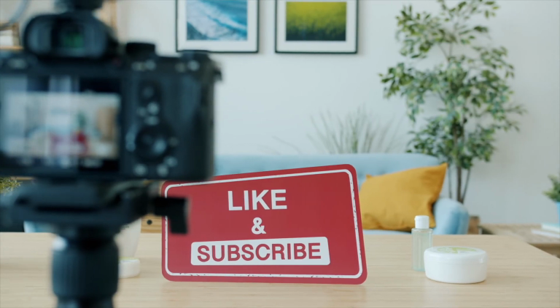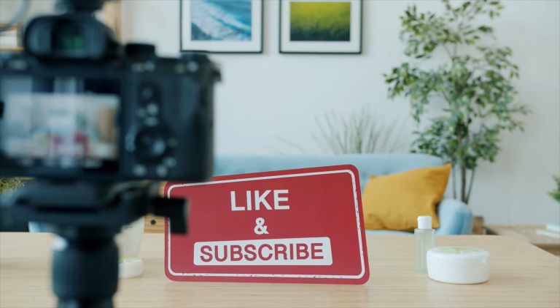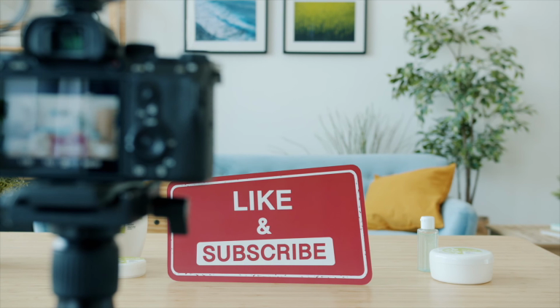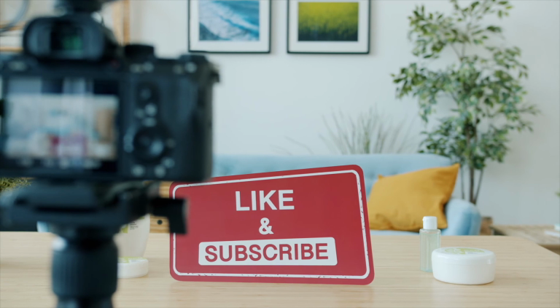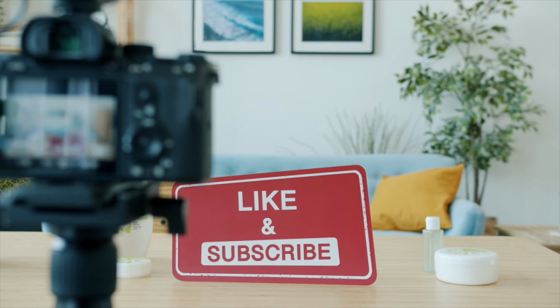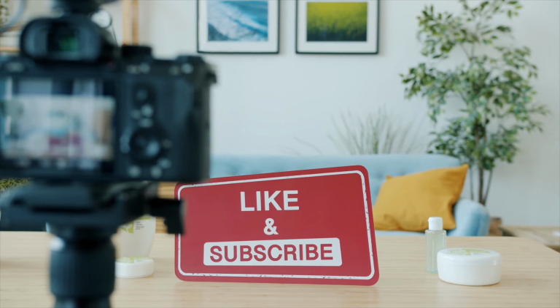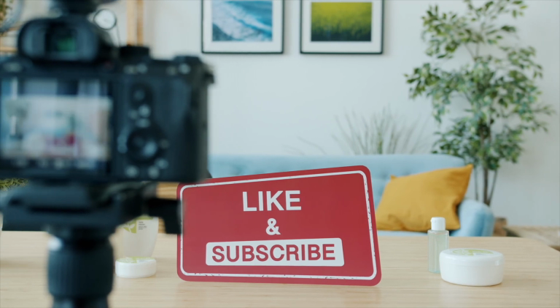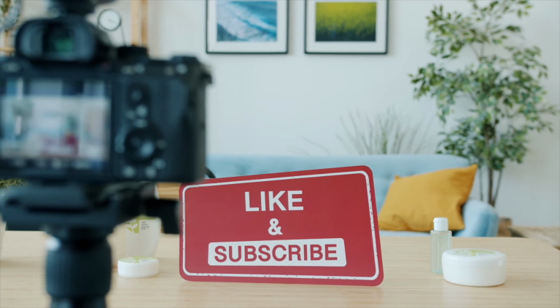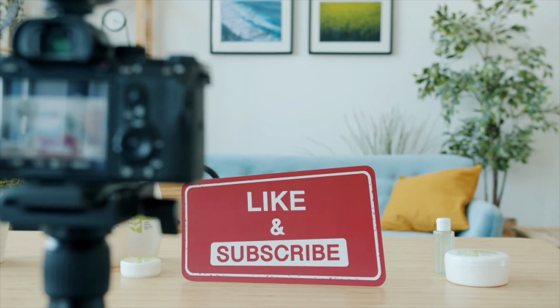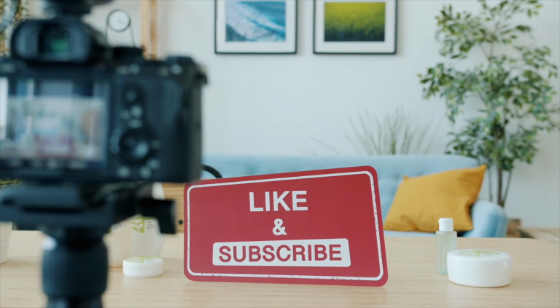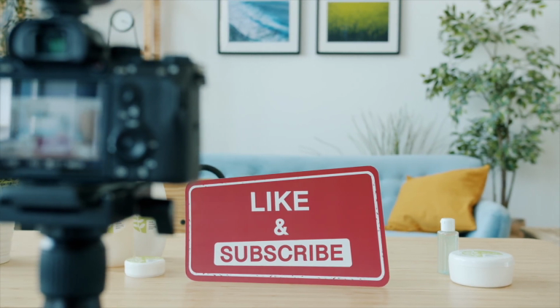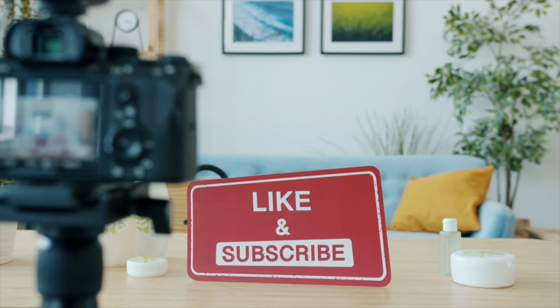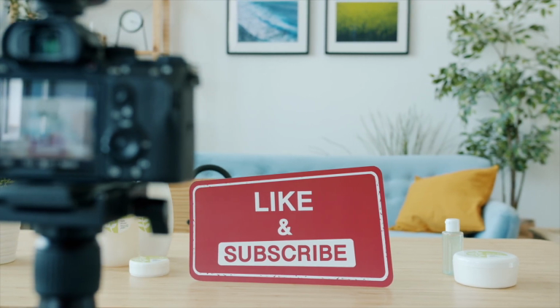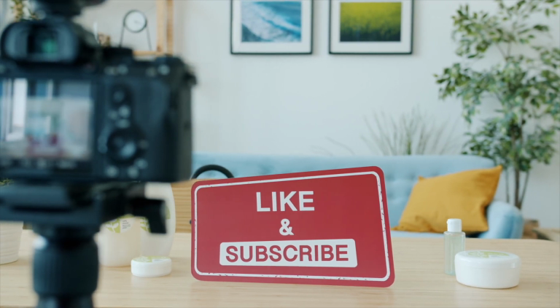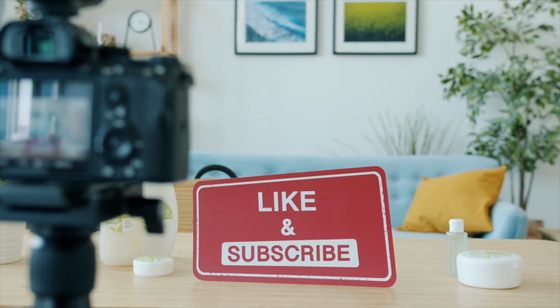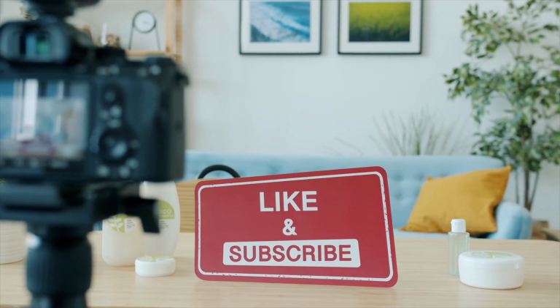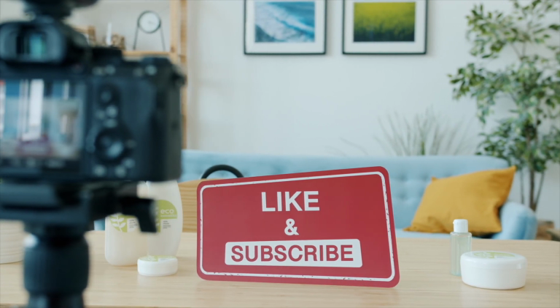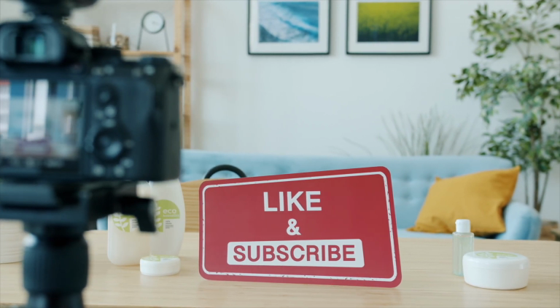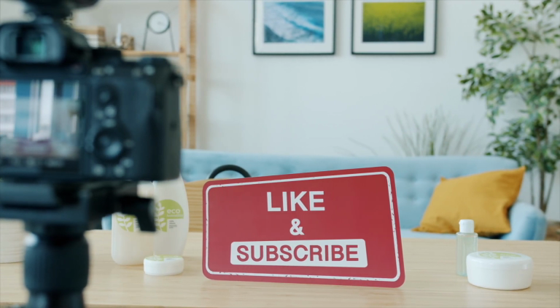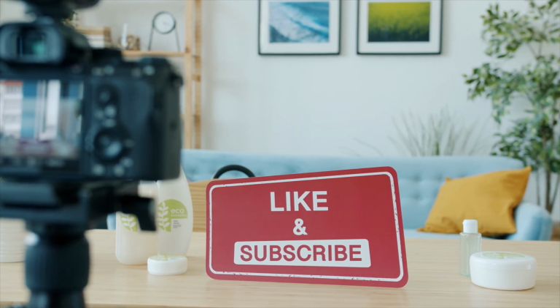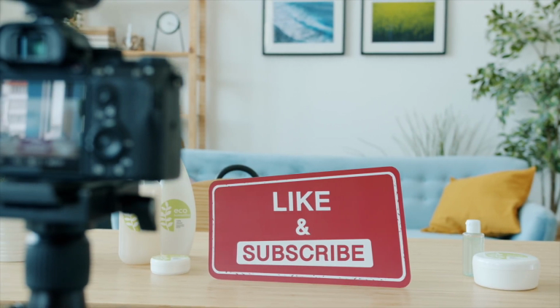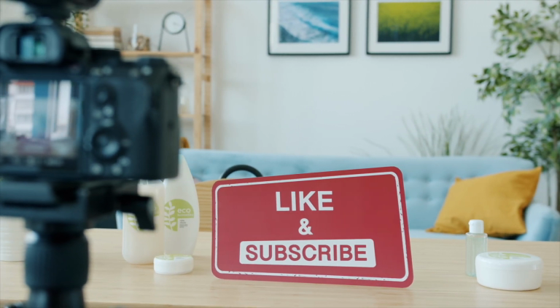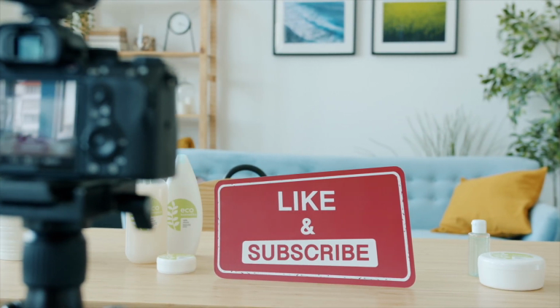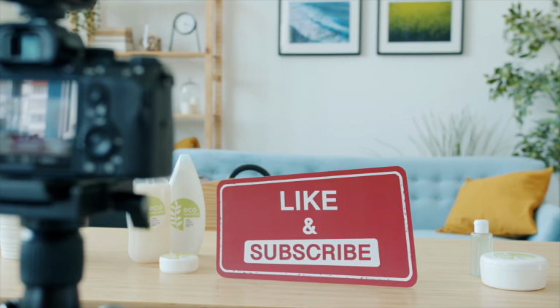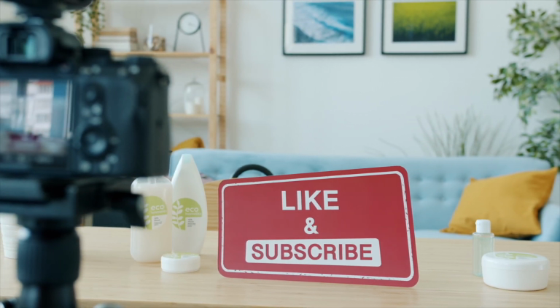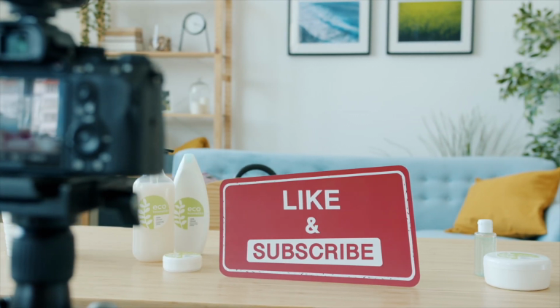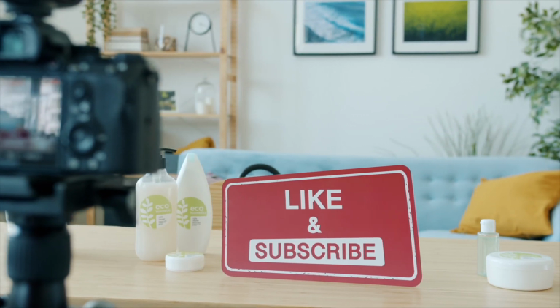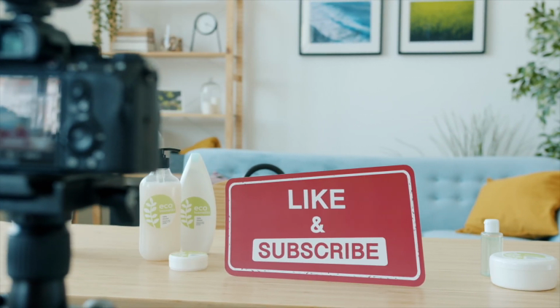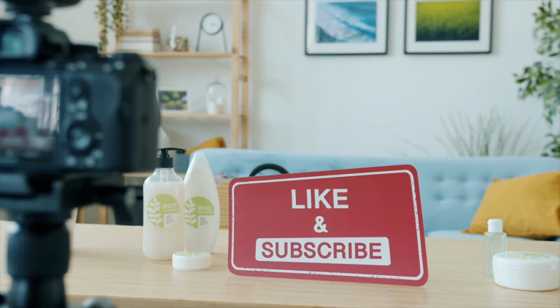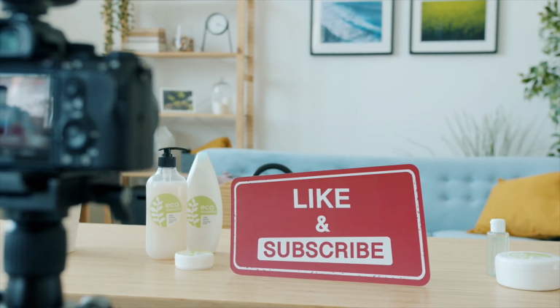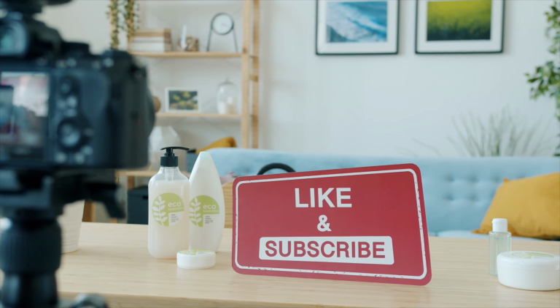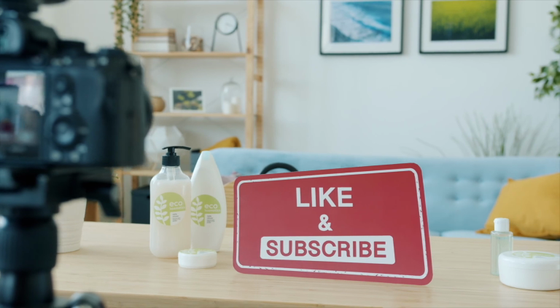Please like, subscribe, and share this video if you found it helpful. Thanks for watching.